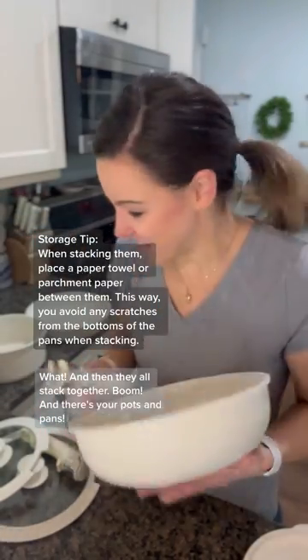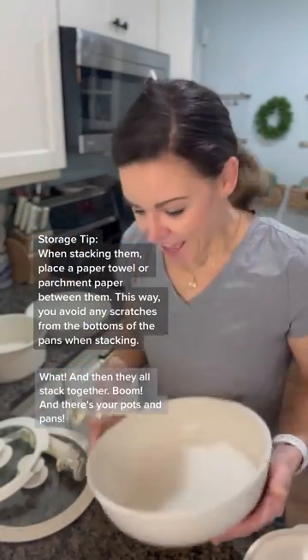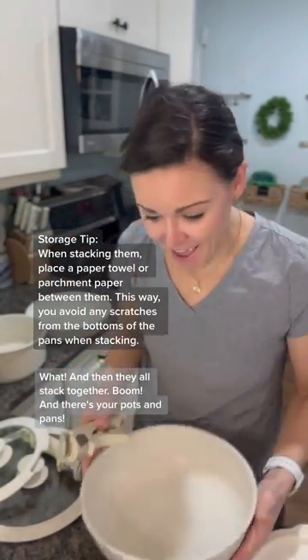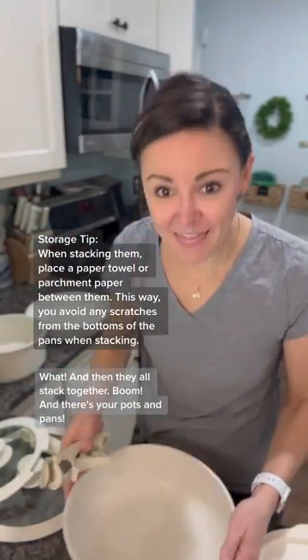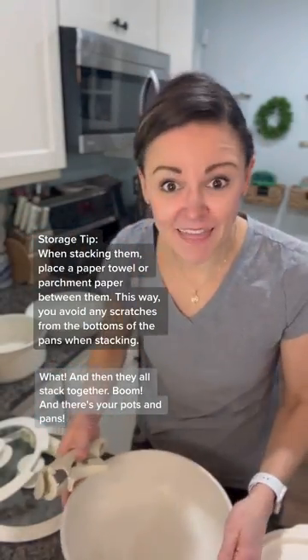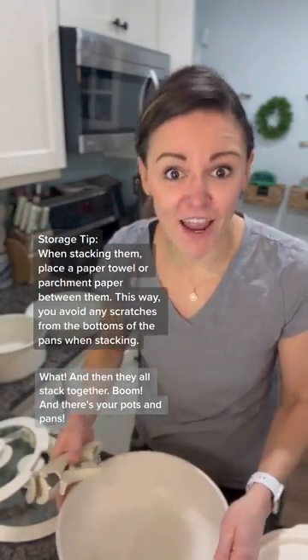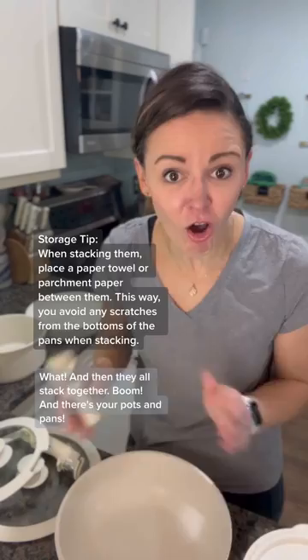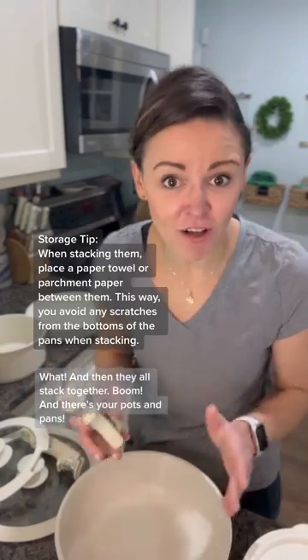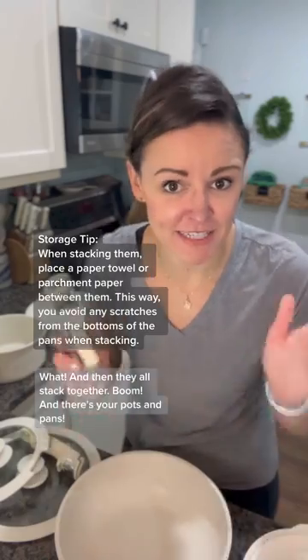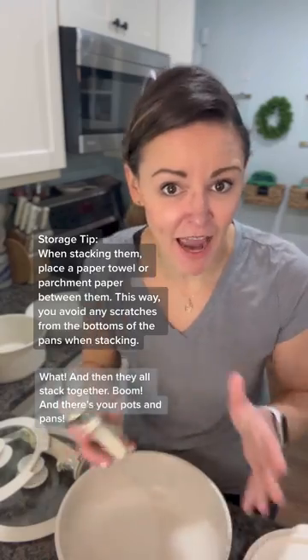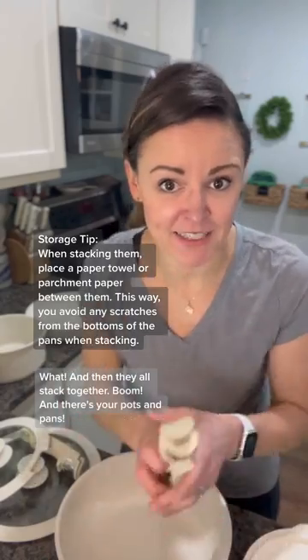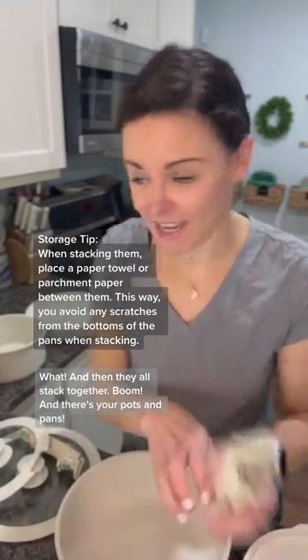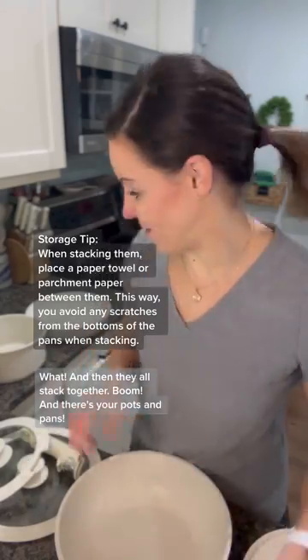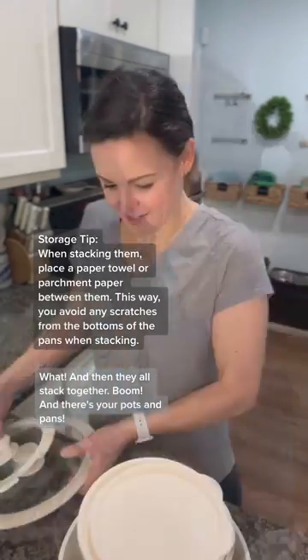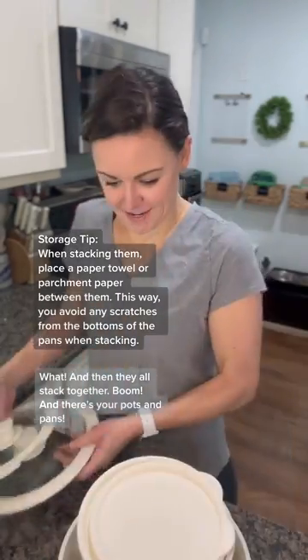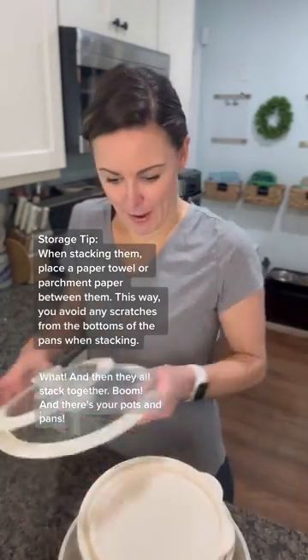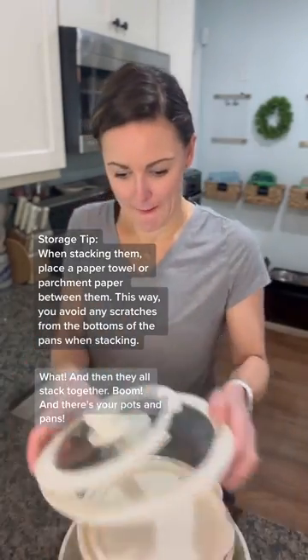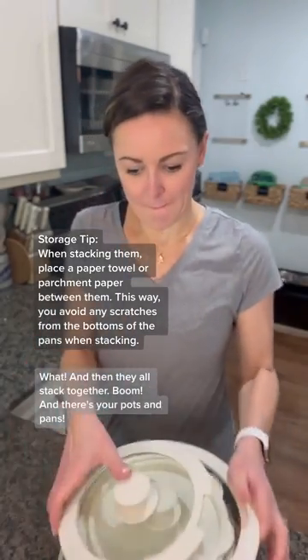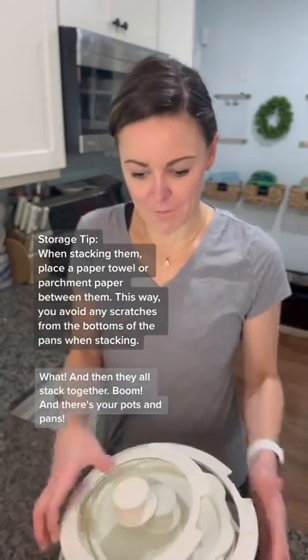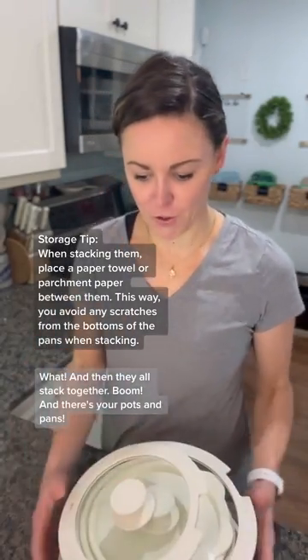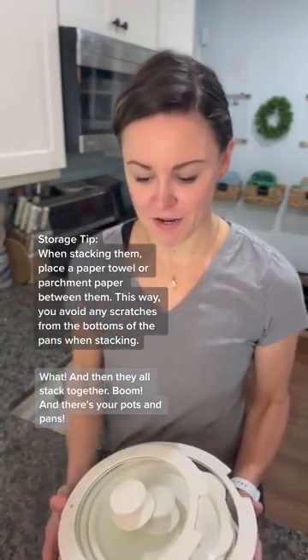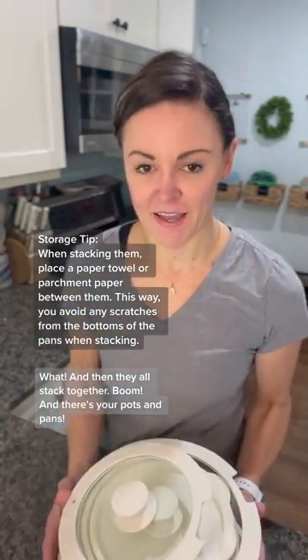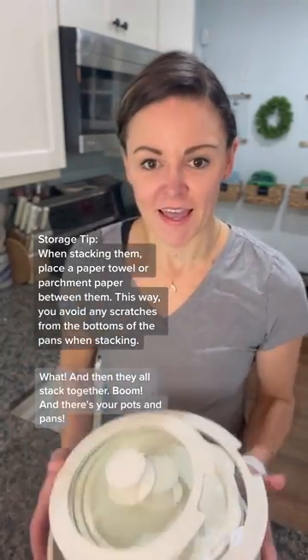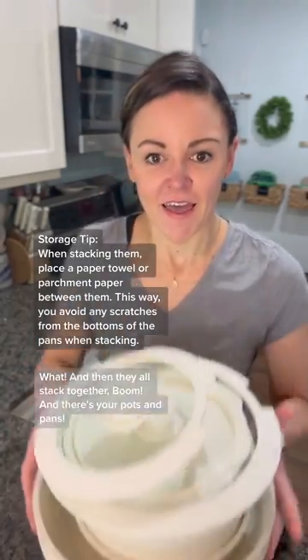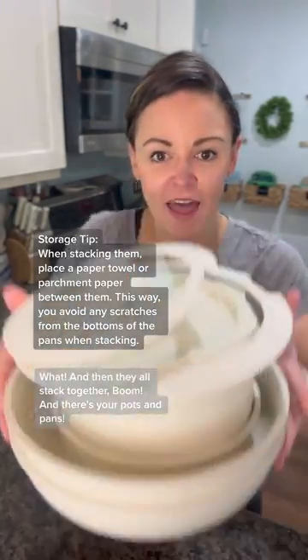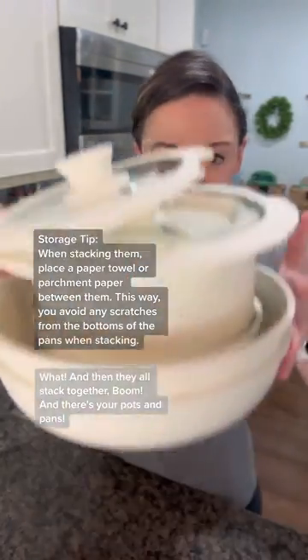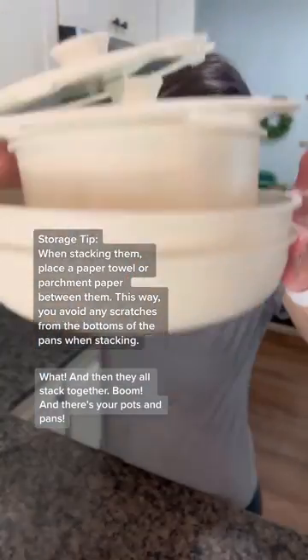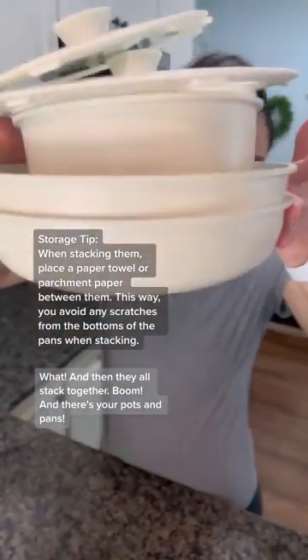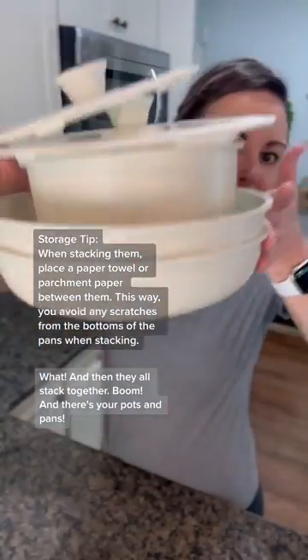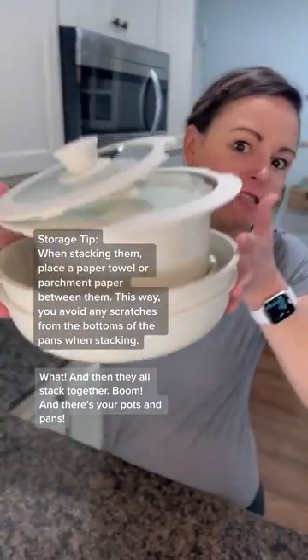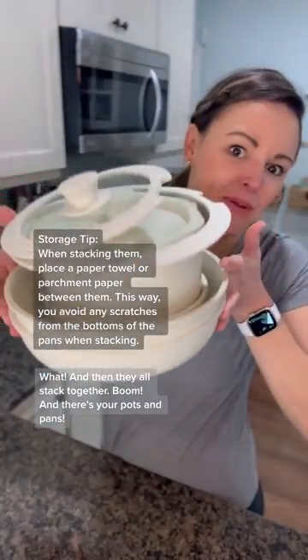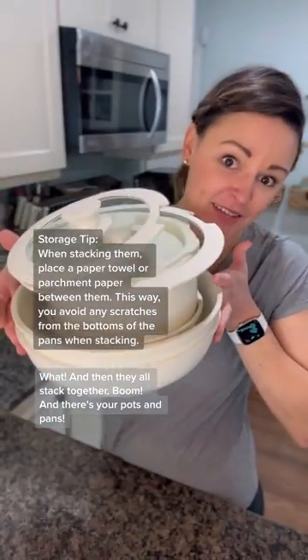And then they all stack together. There's your pots and pans.